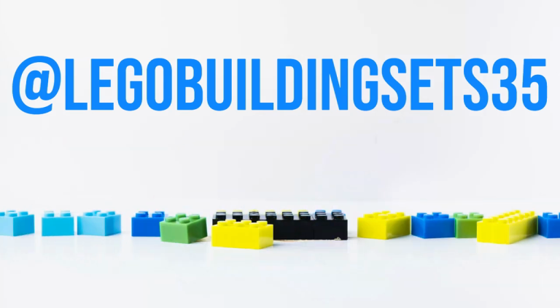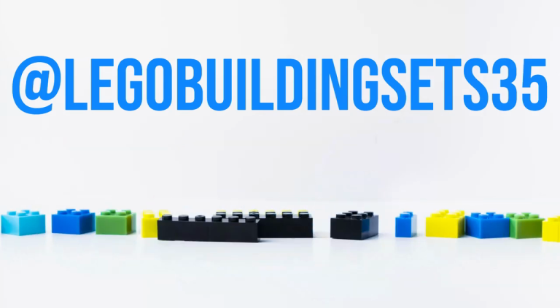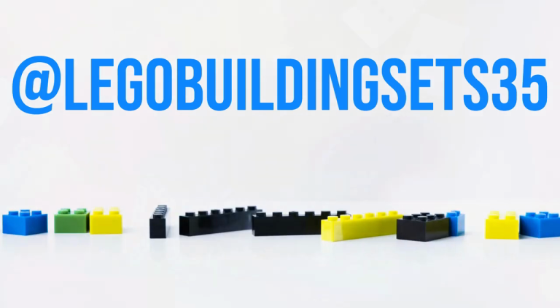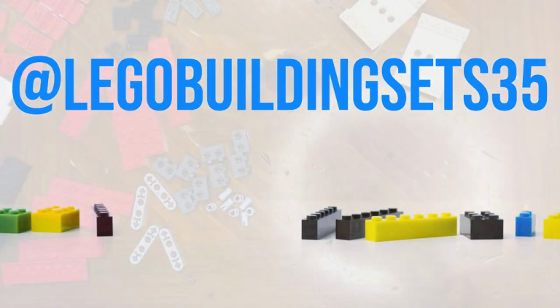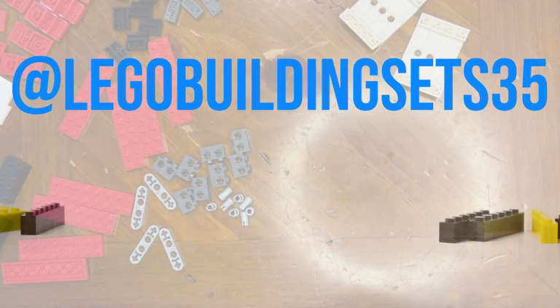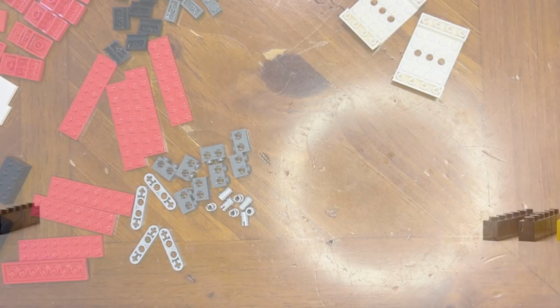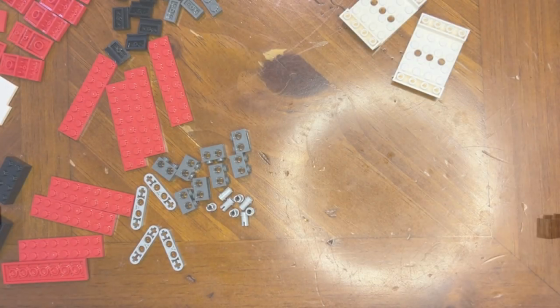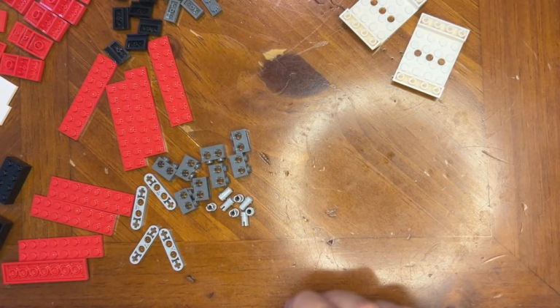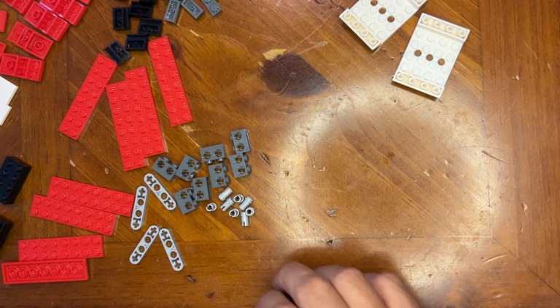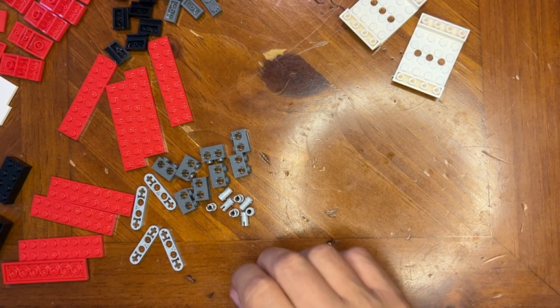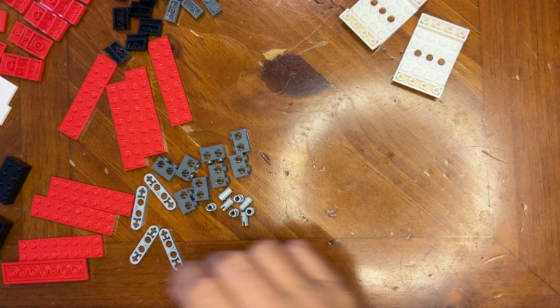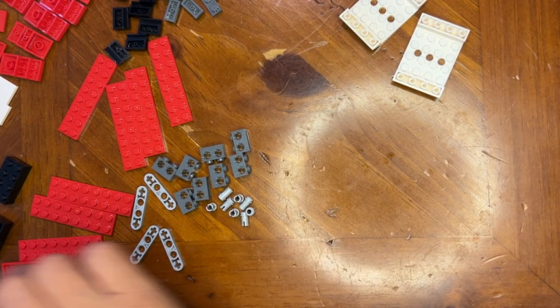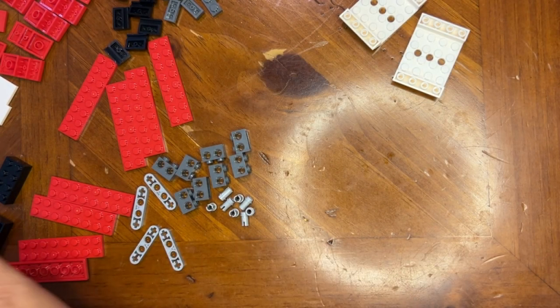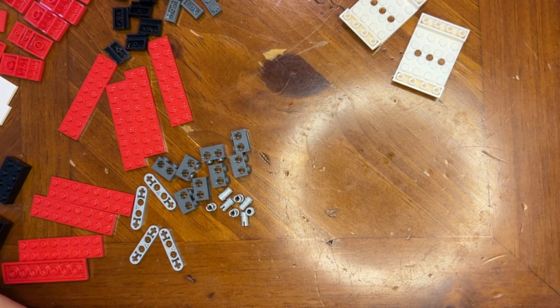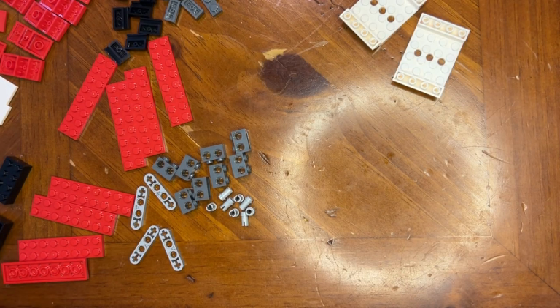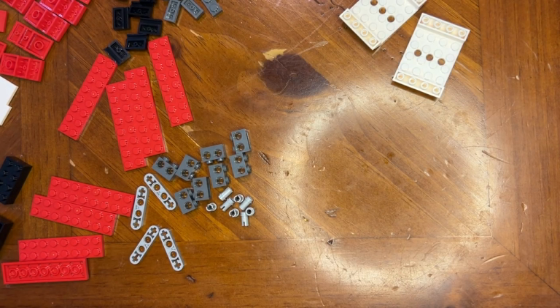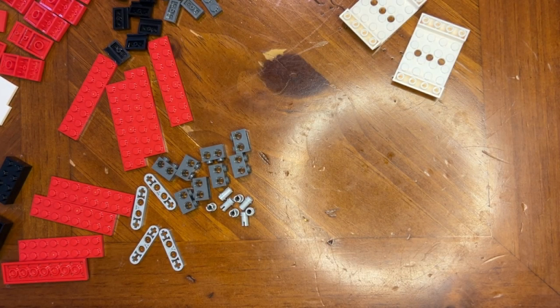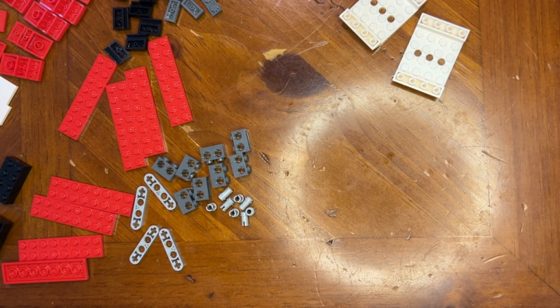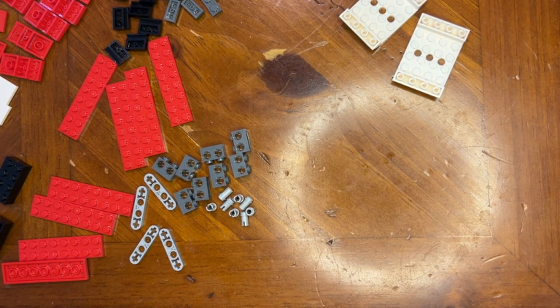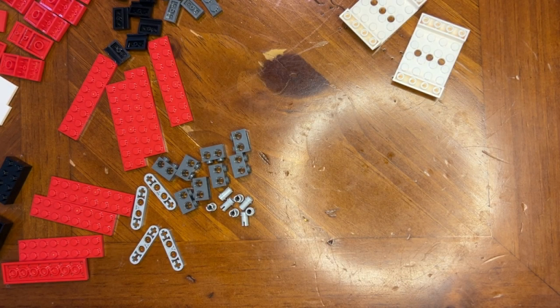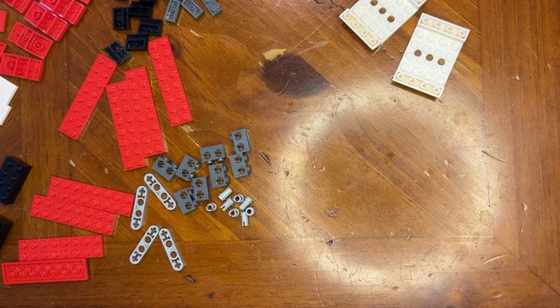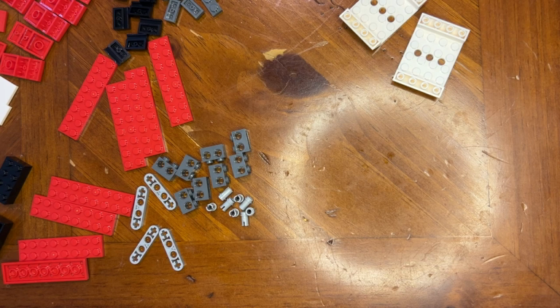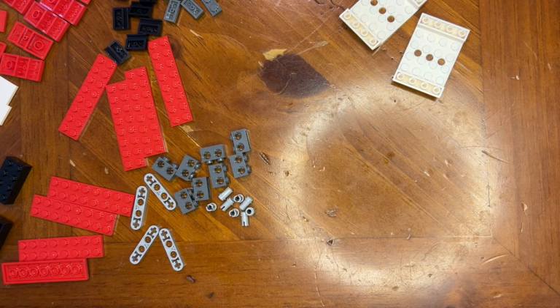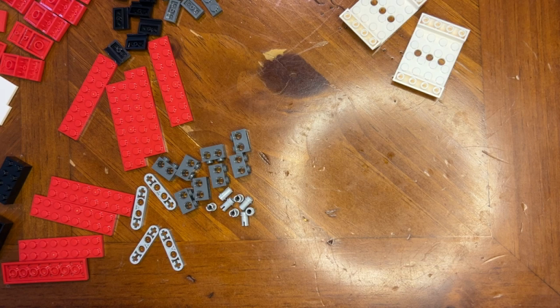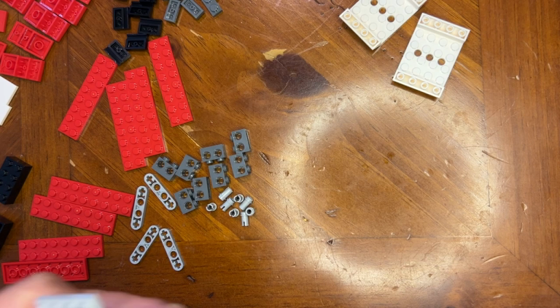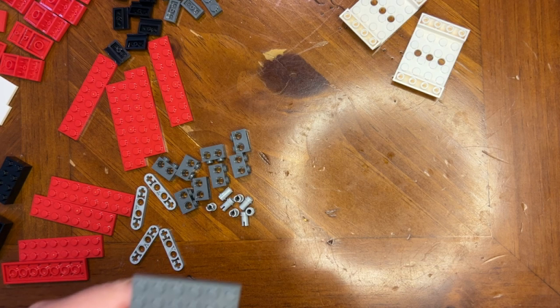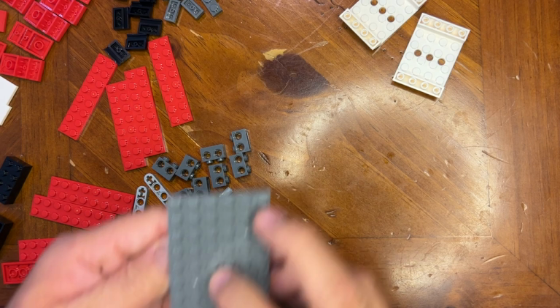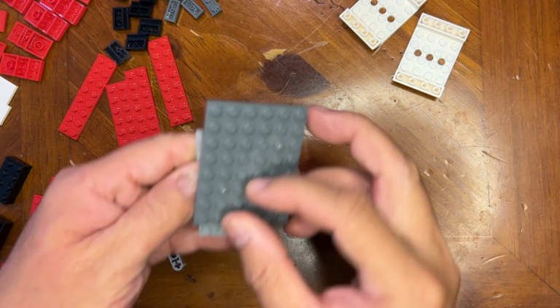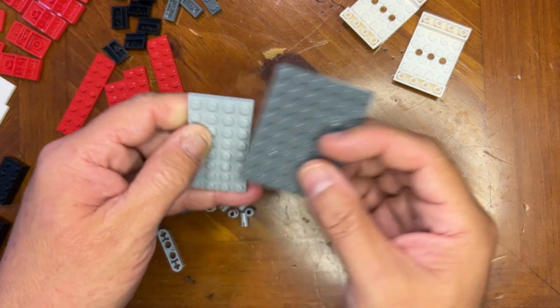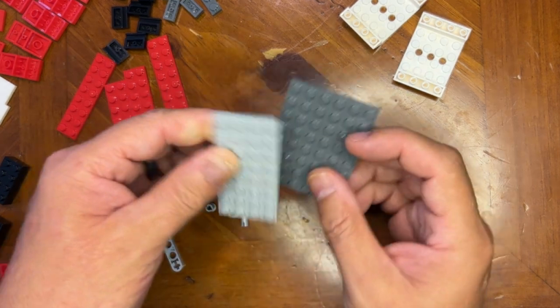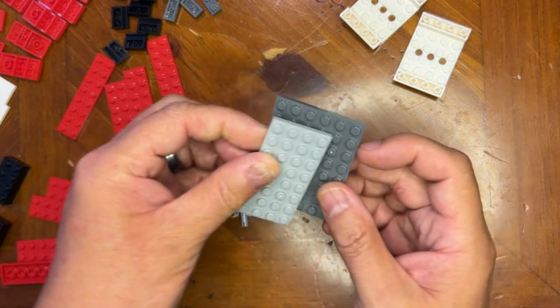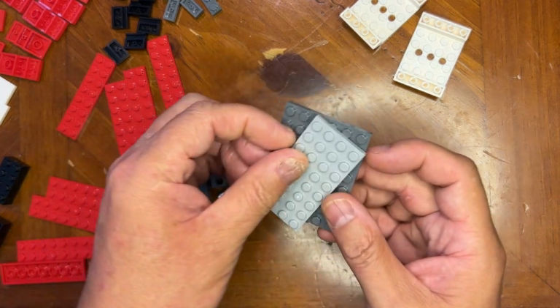Alright LEGO fanatics, we're back, we're gonna build some things here.